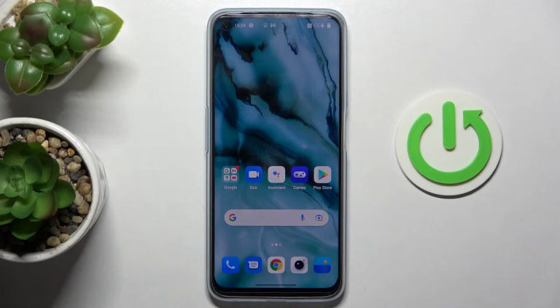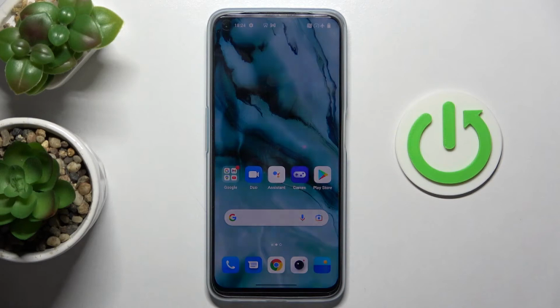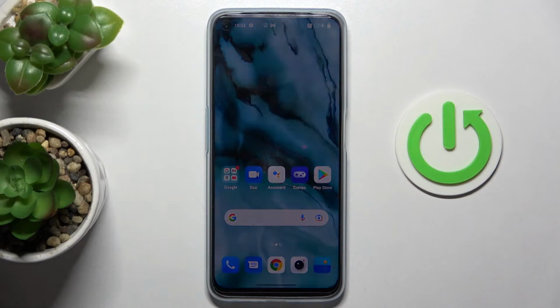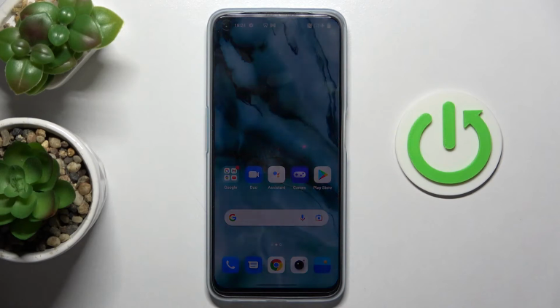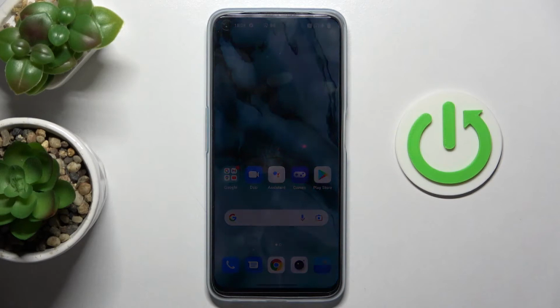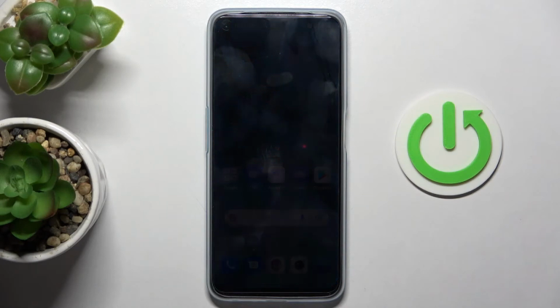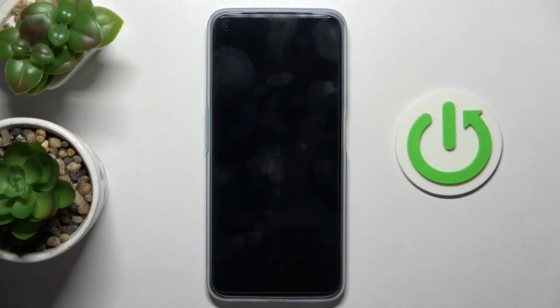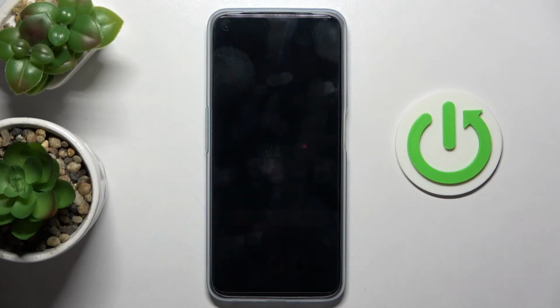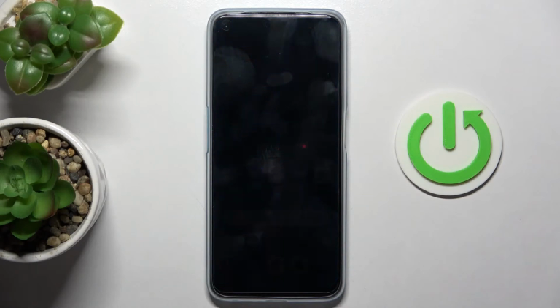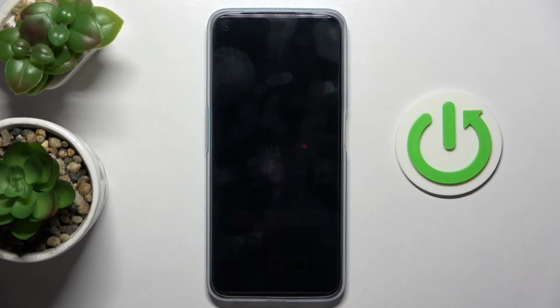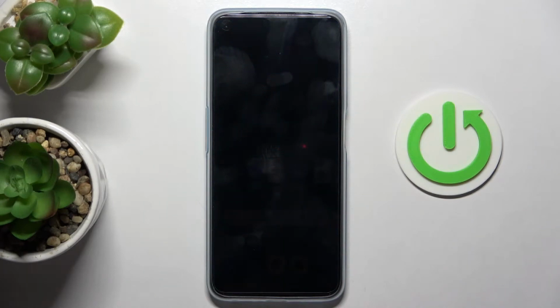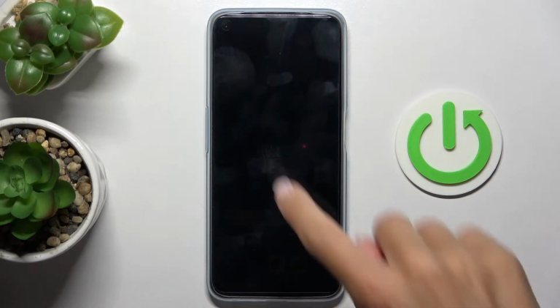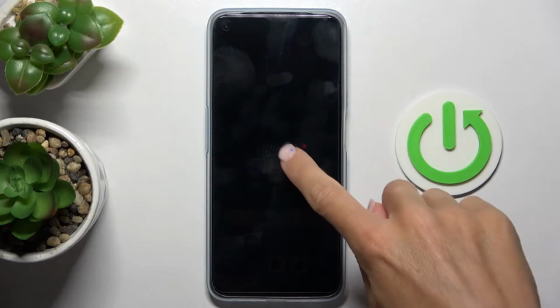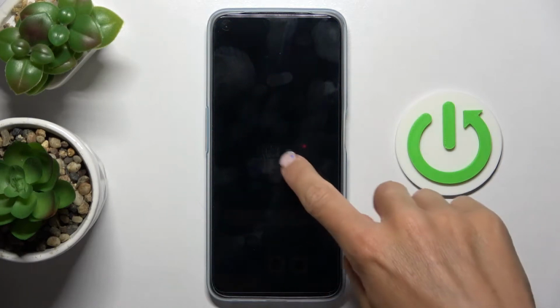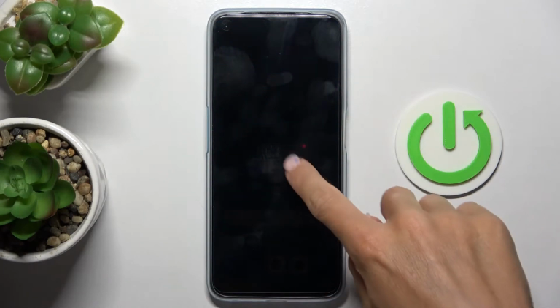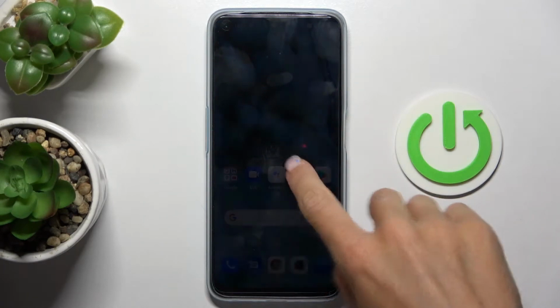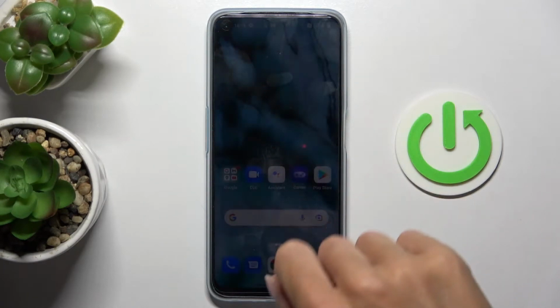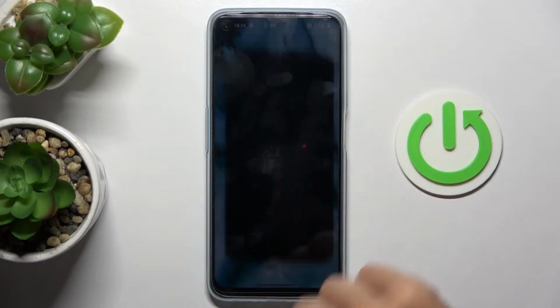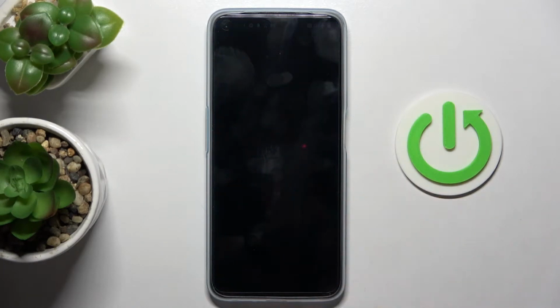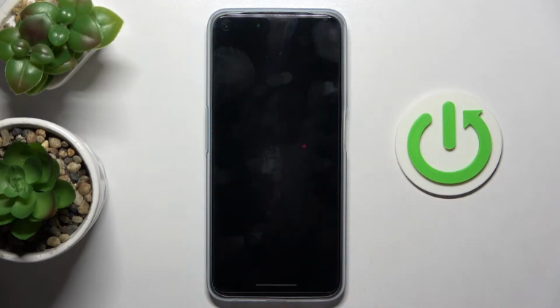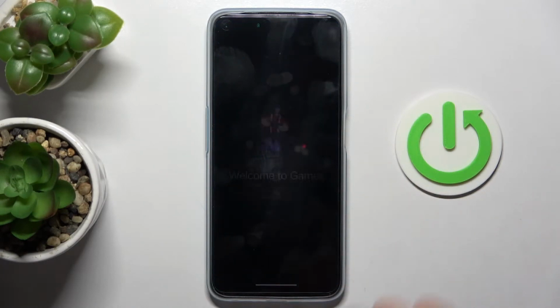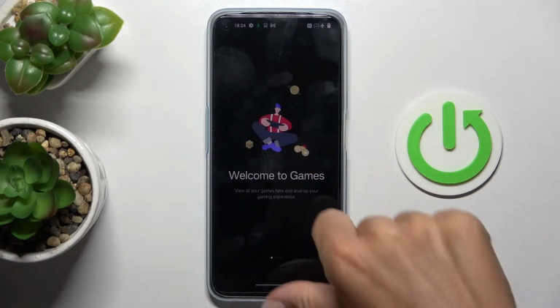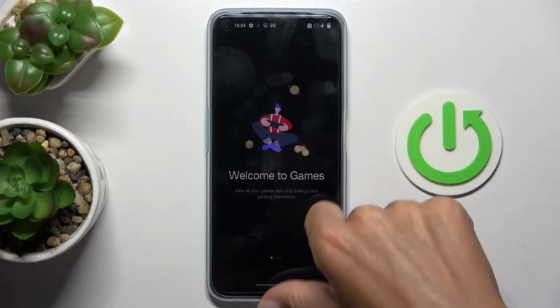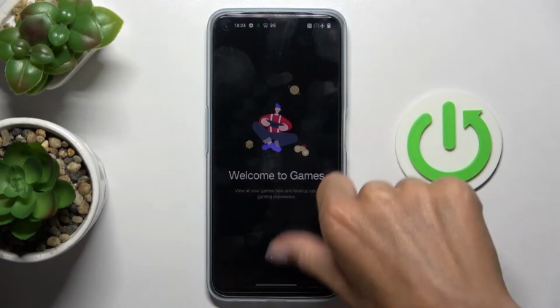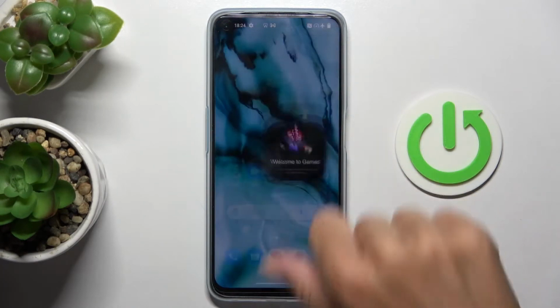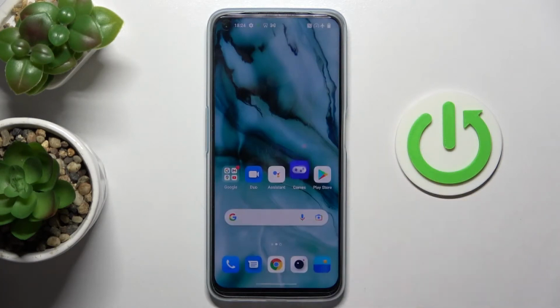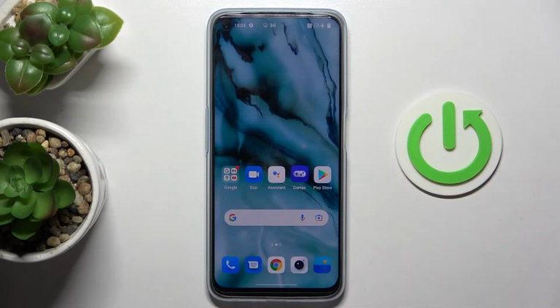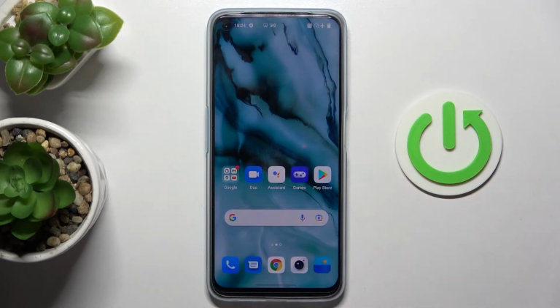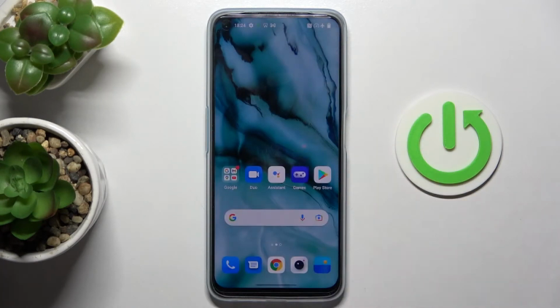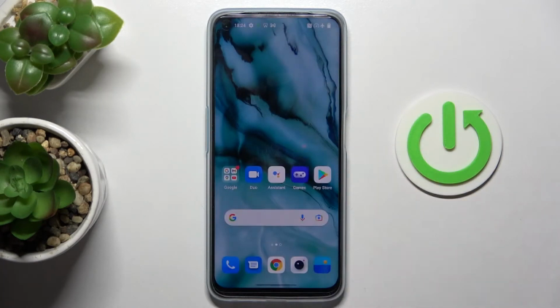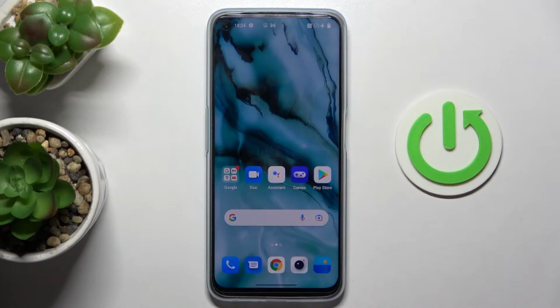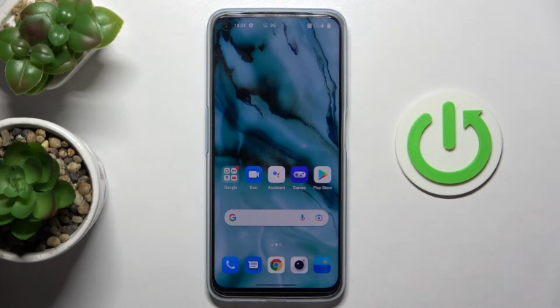In front of me is the OnePlus Nord CE2 Lite. Let me show you how to set up the fingerprint on this device.